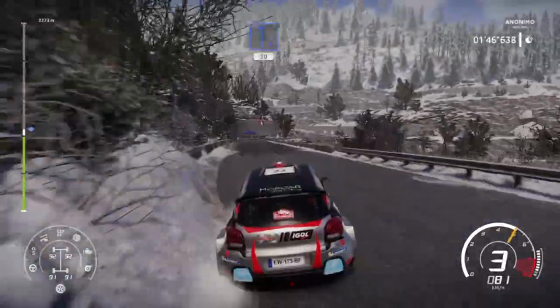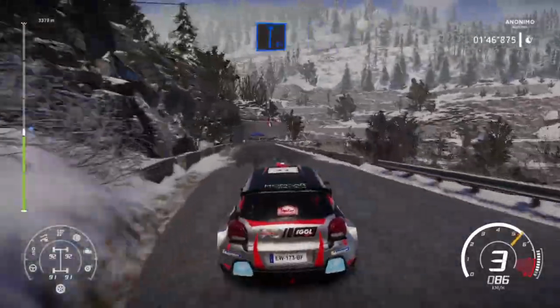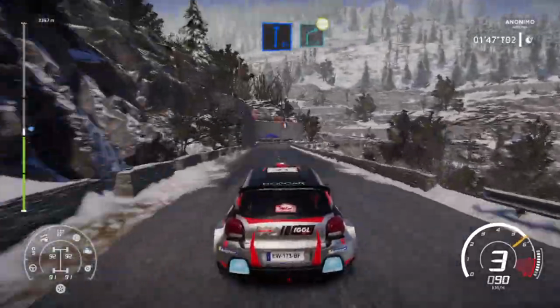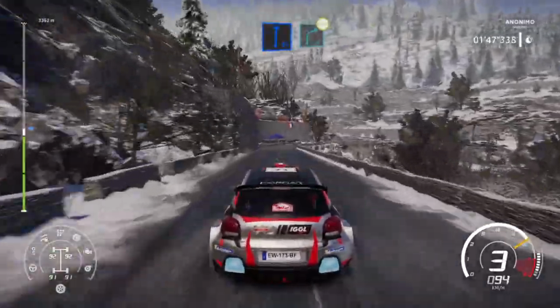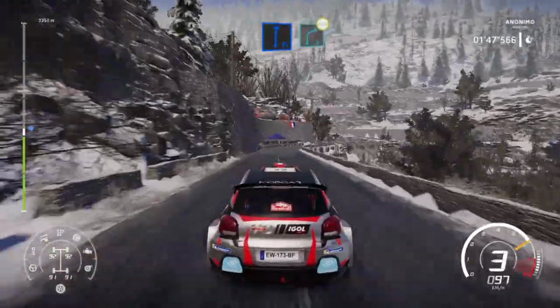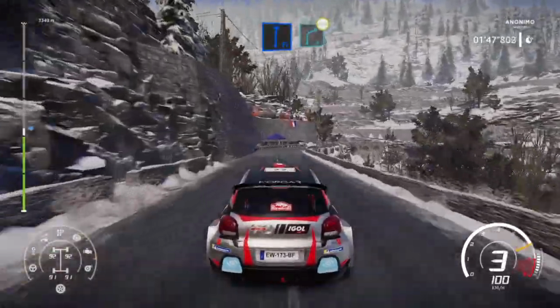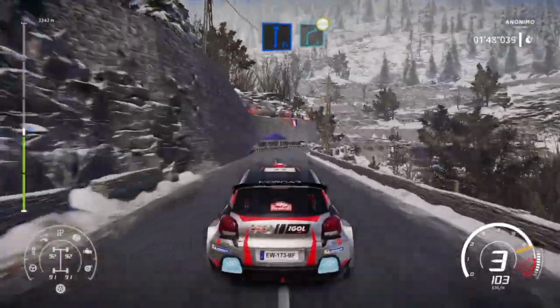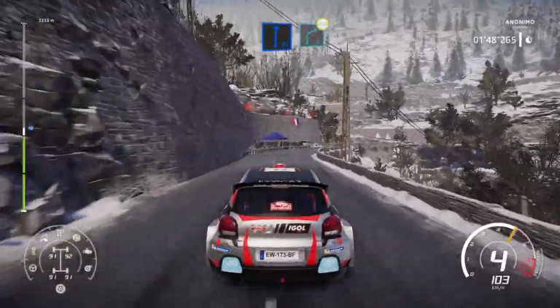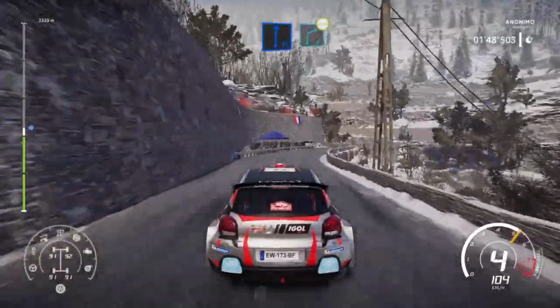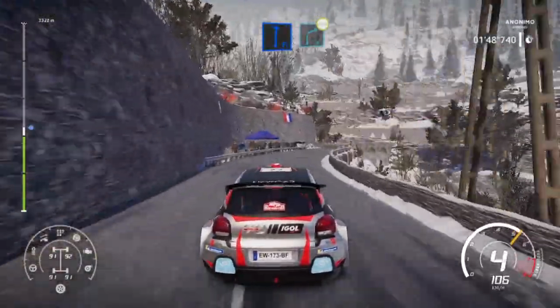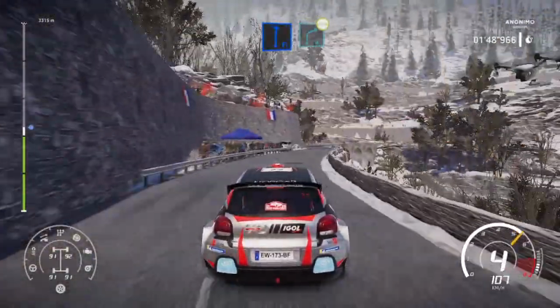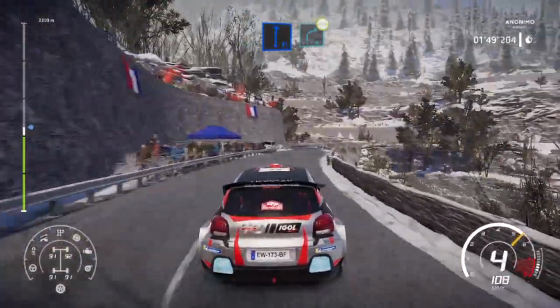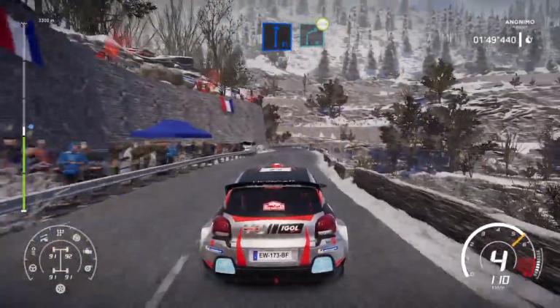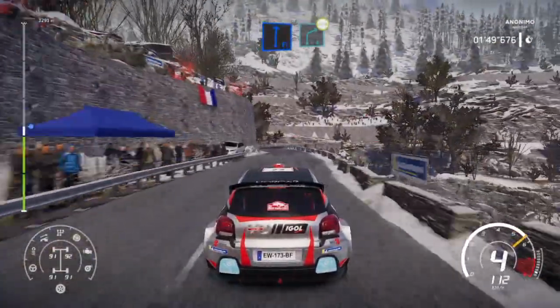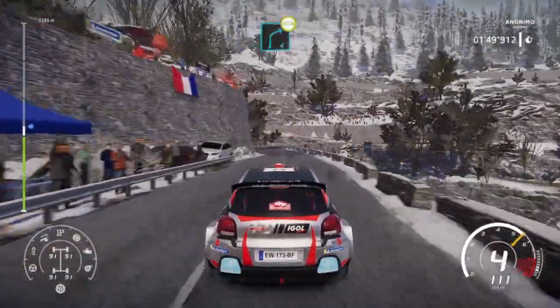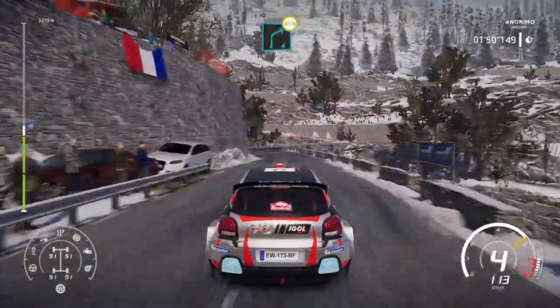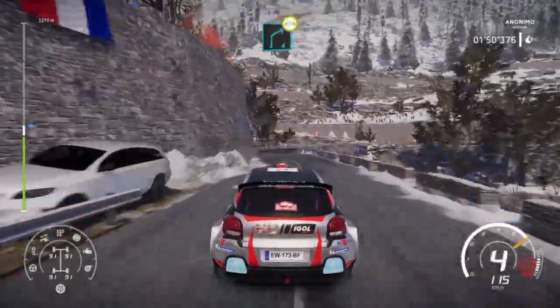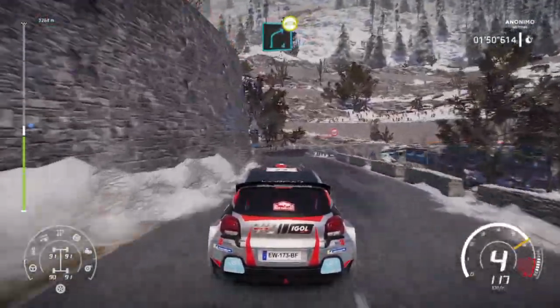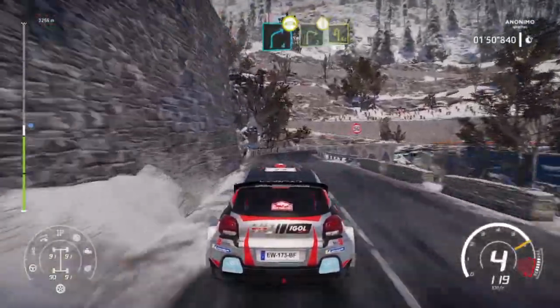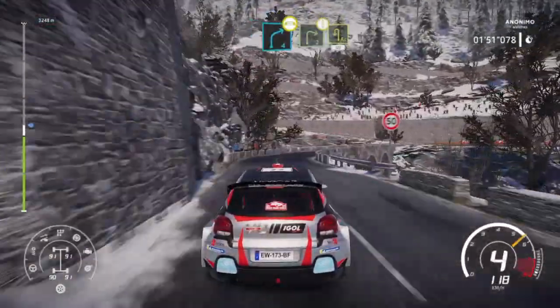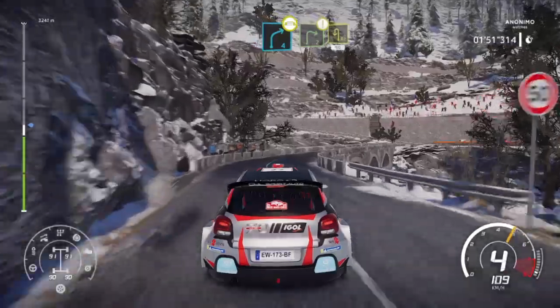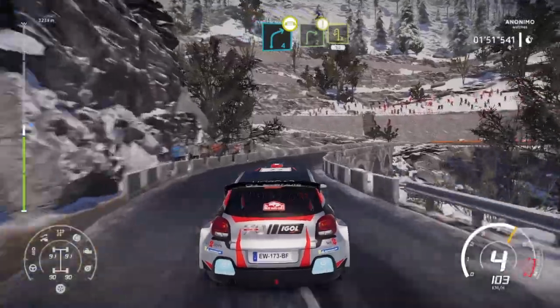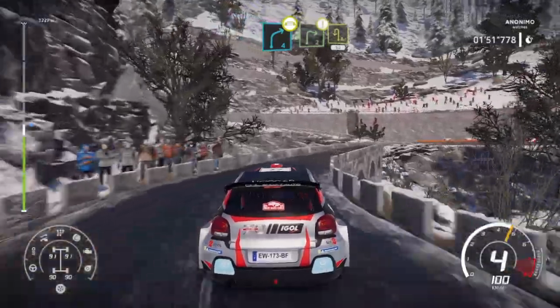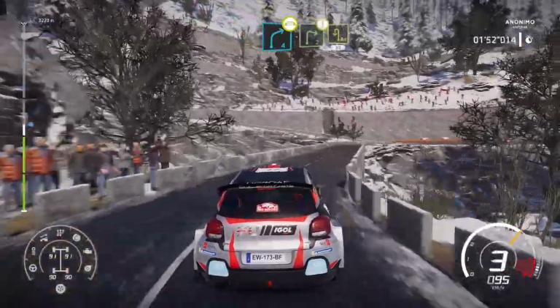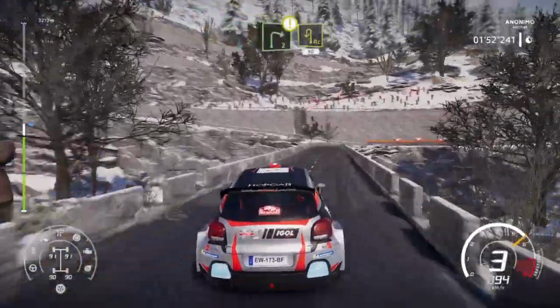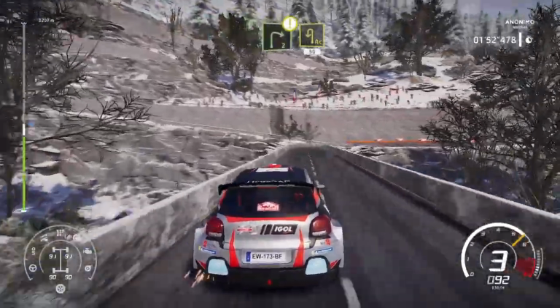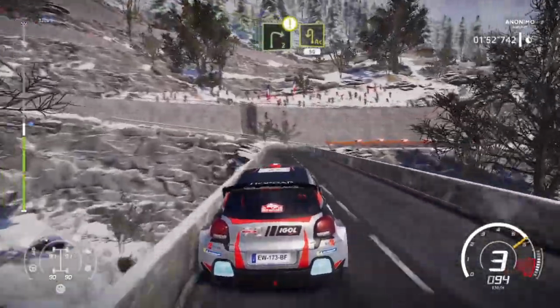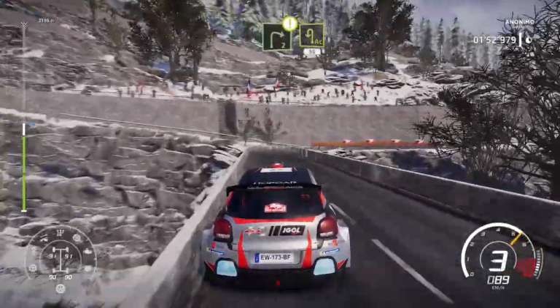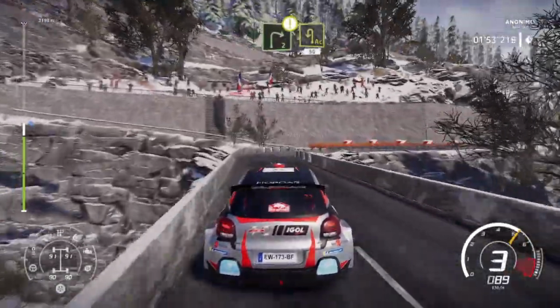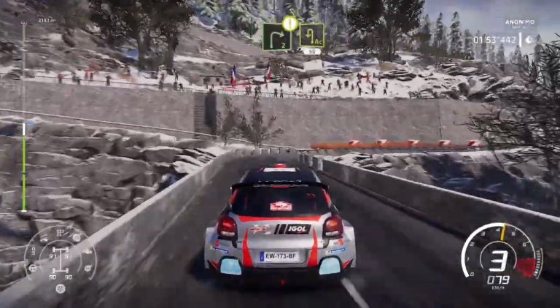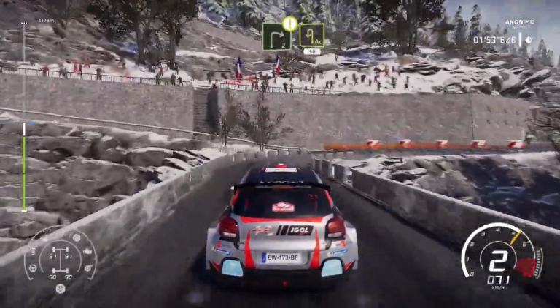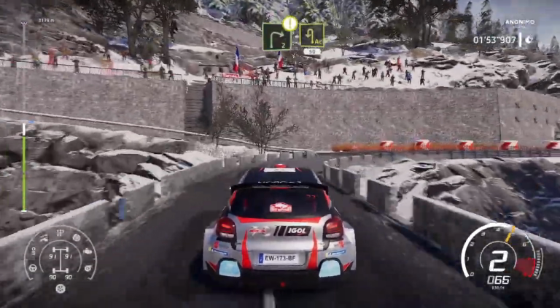Flat right and brake into right 4, over bridge. And caution. Right 2, brake for acute hairpin left, 50.